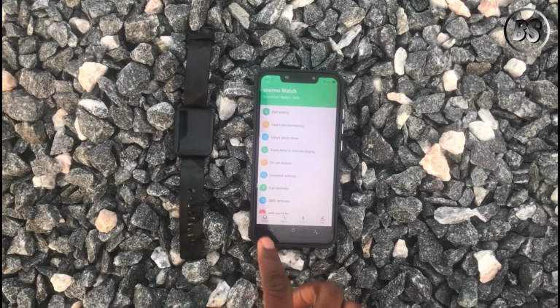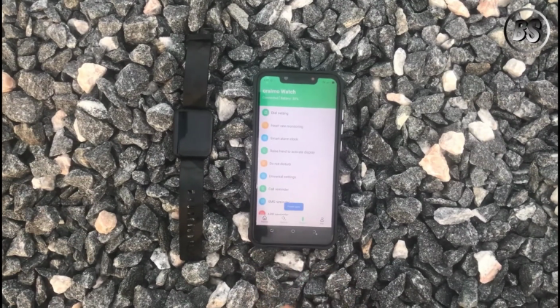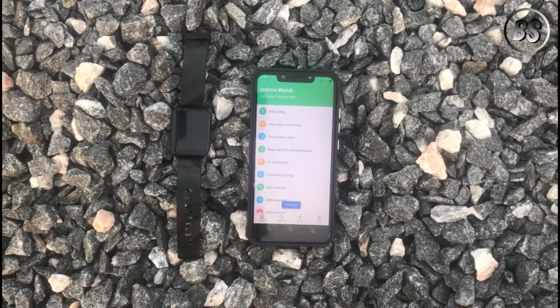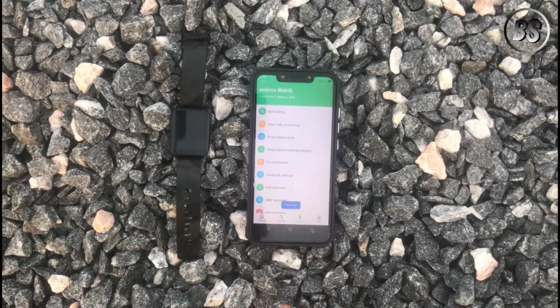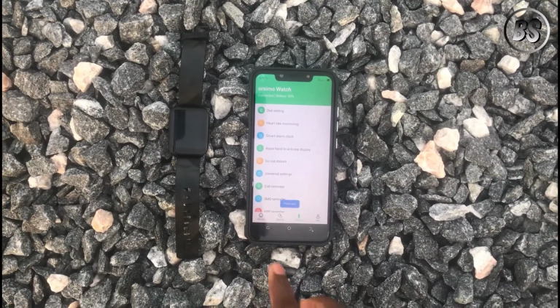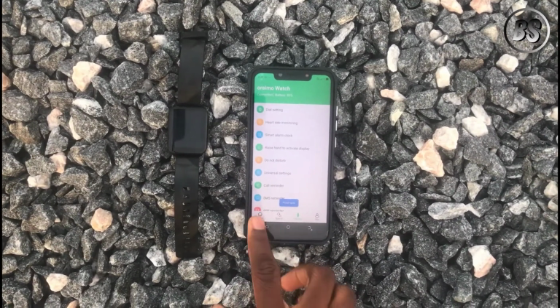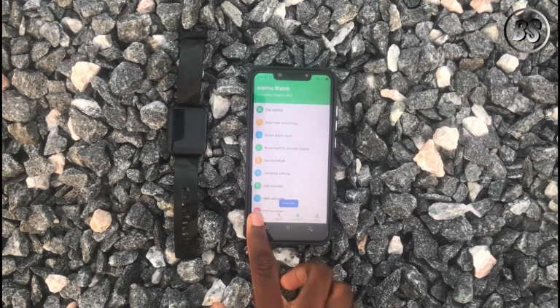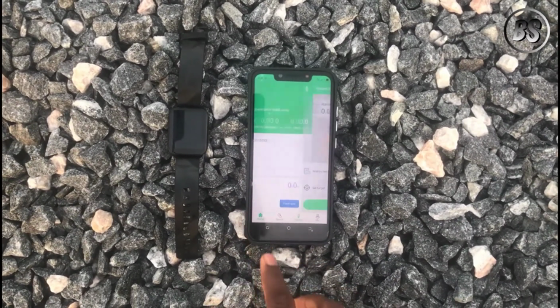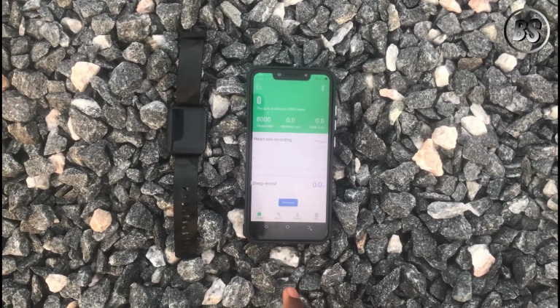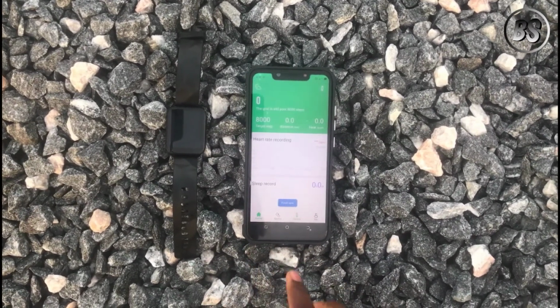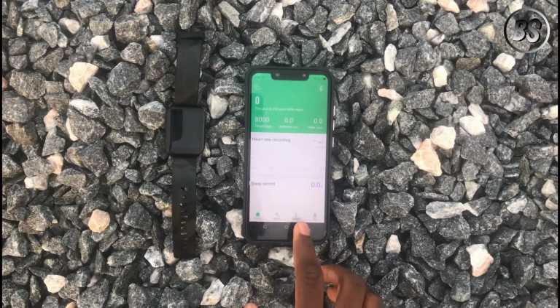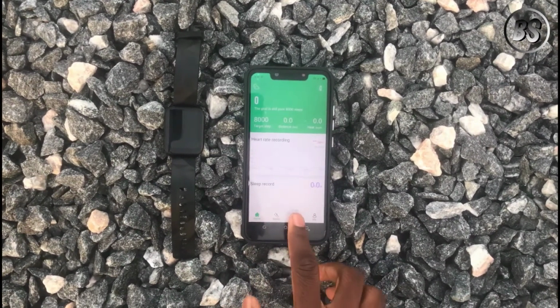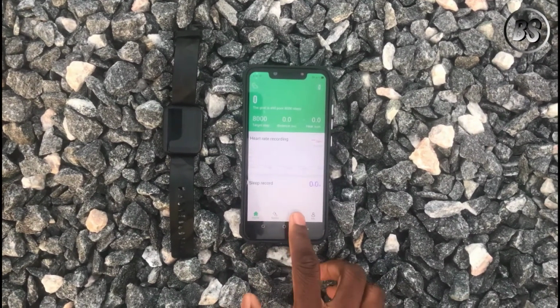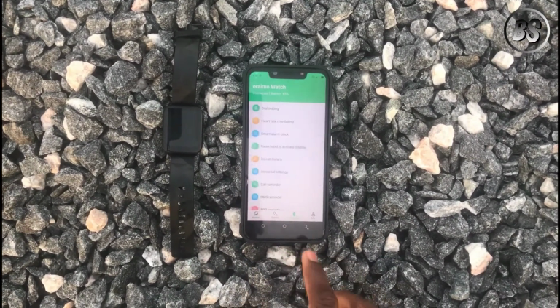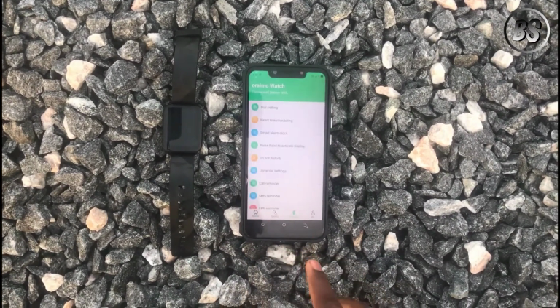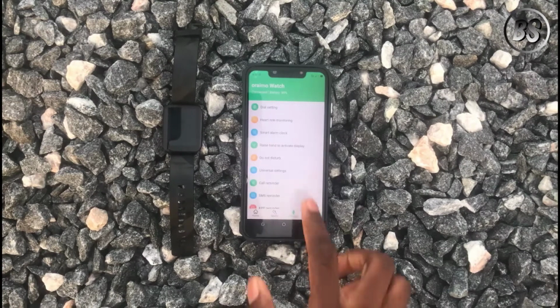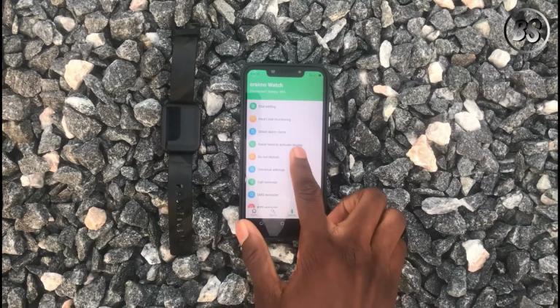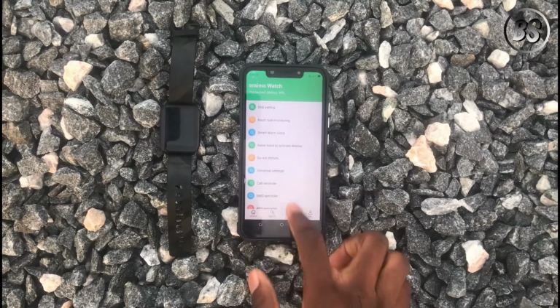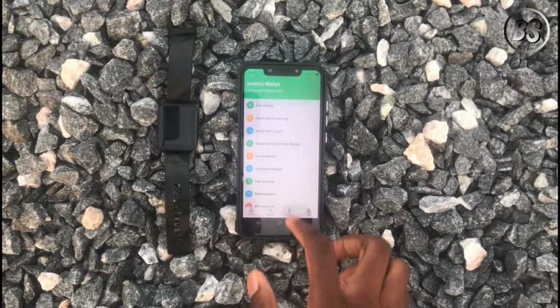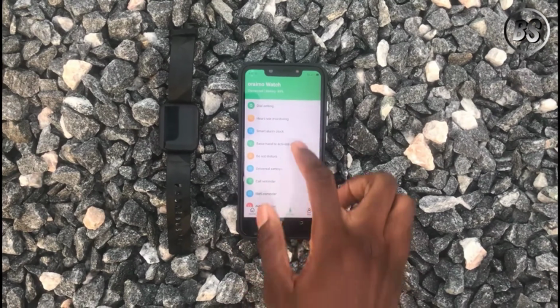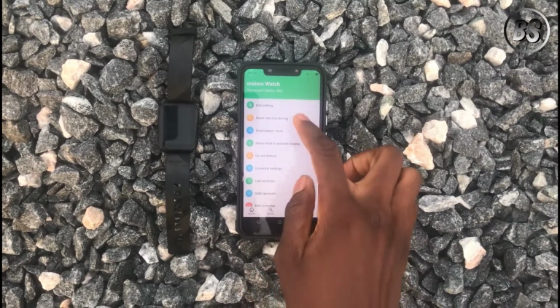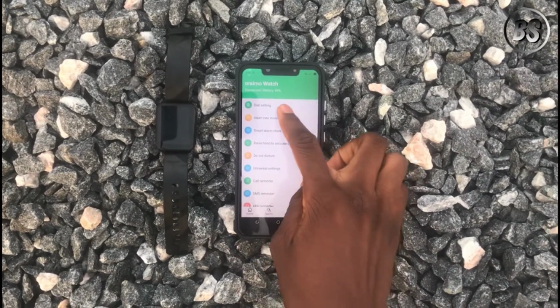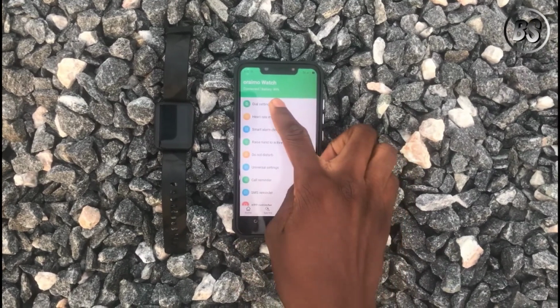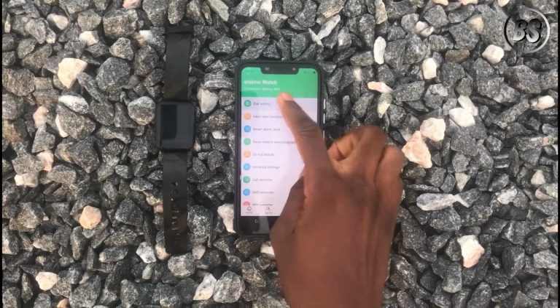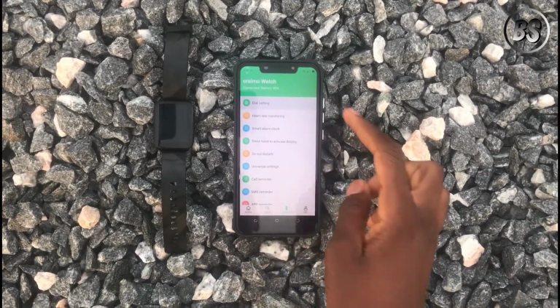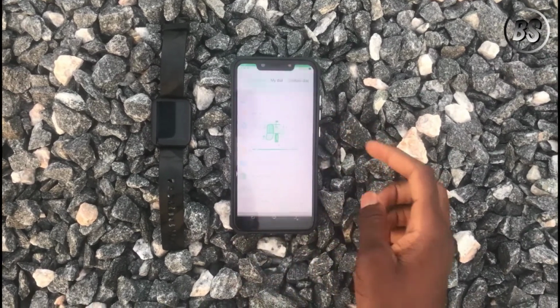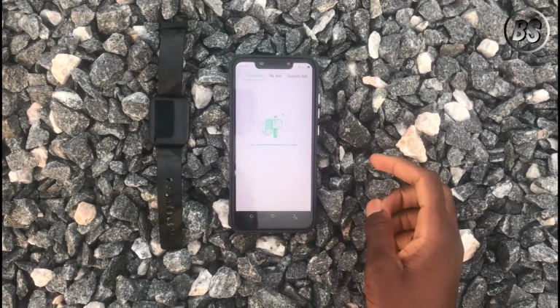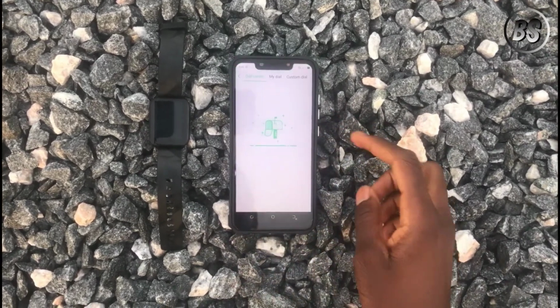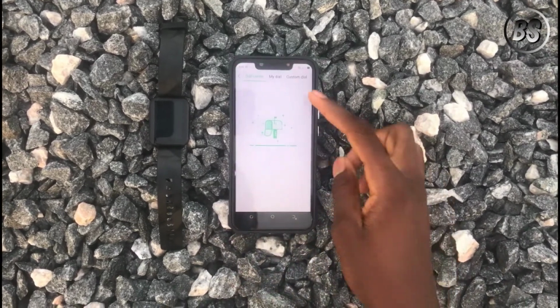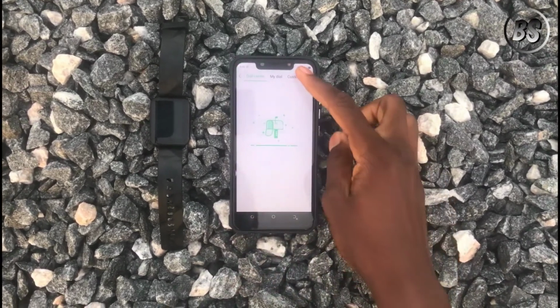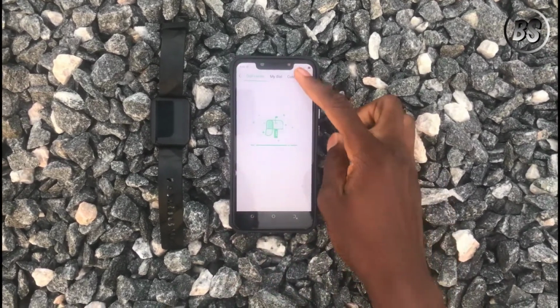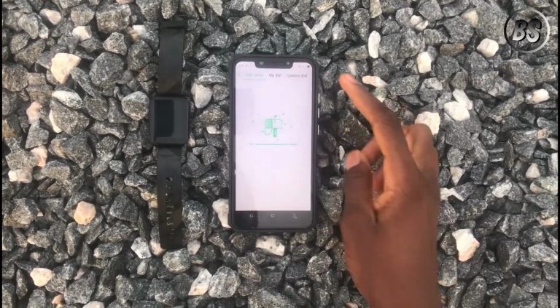Quickly set it up and make your way to the Device tab. While there, open Dashboard and click Custom Dial.